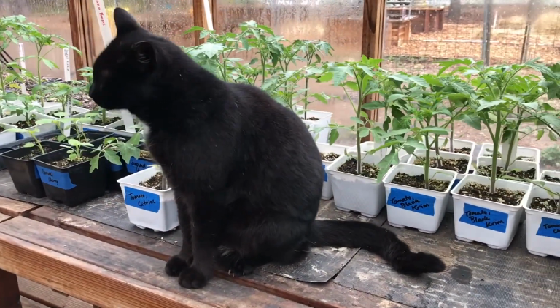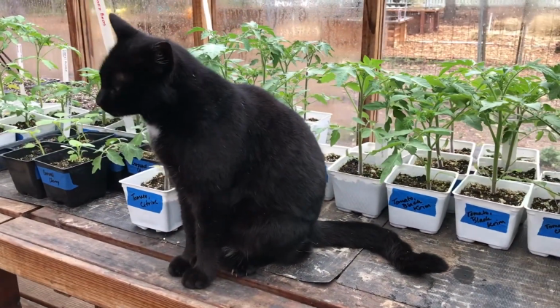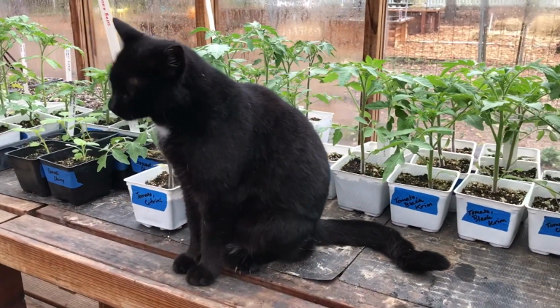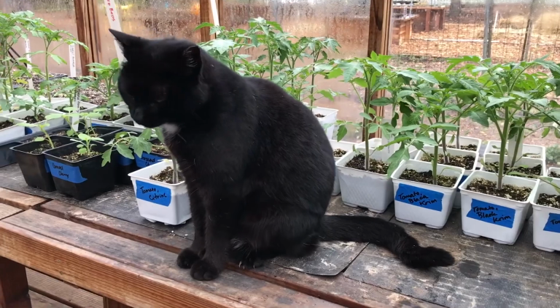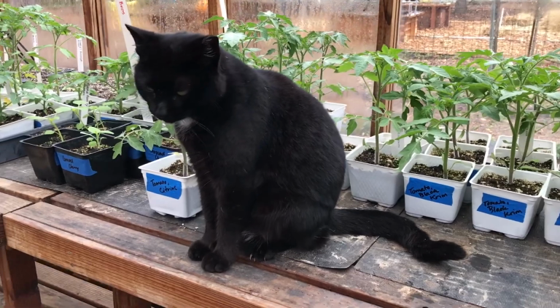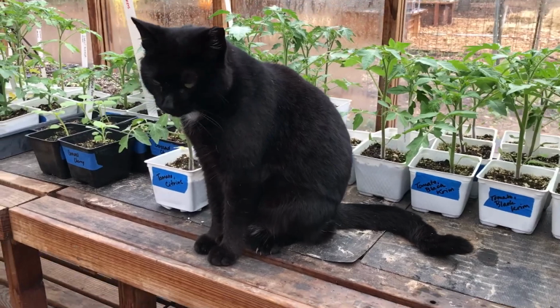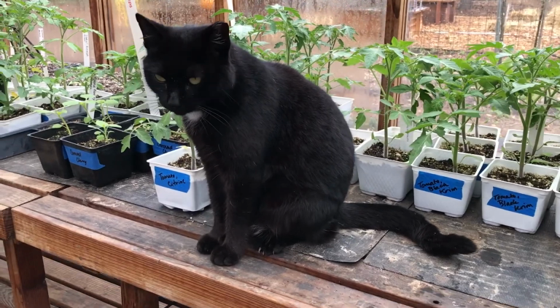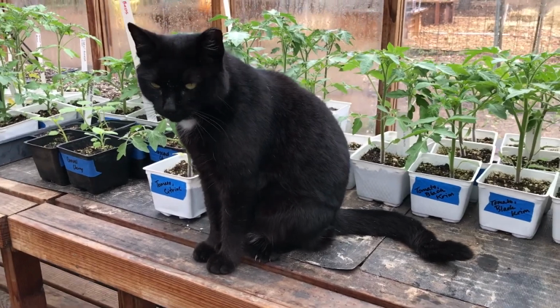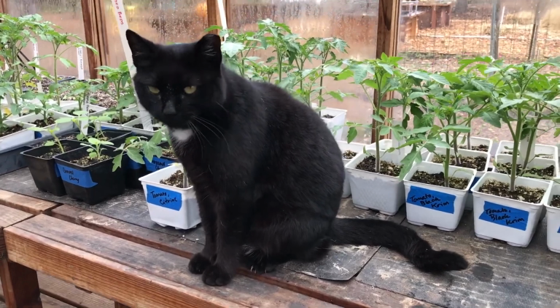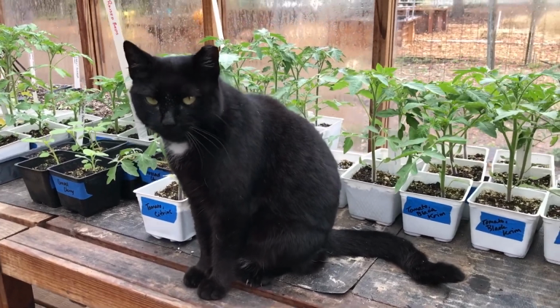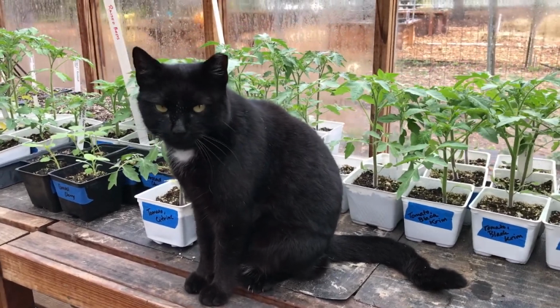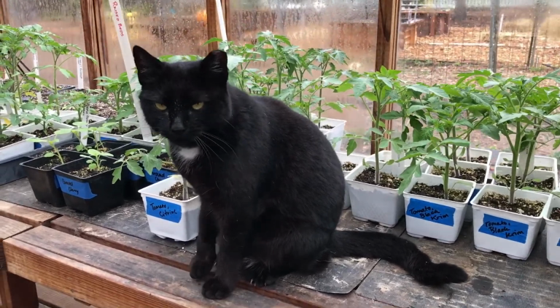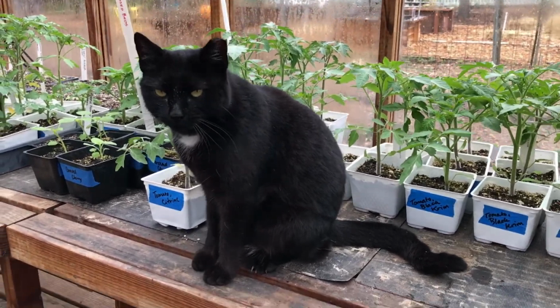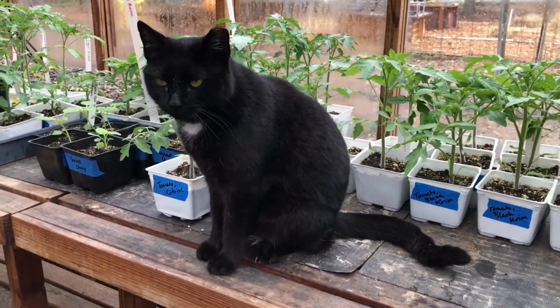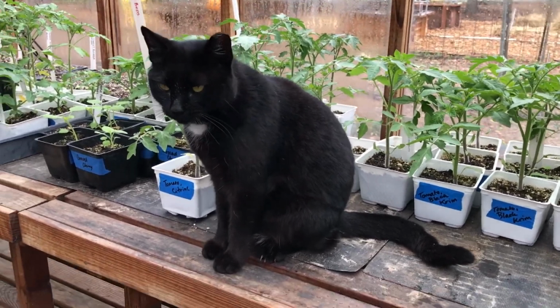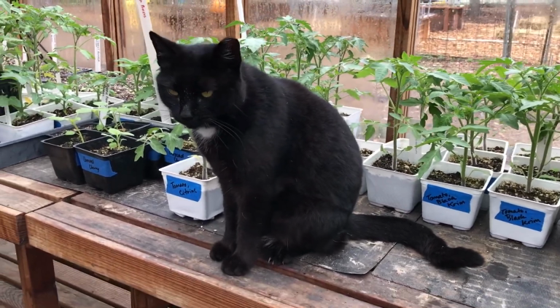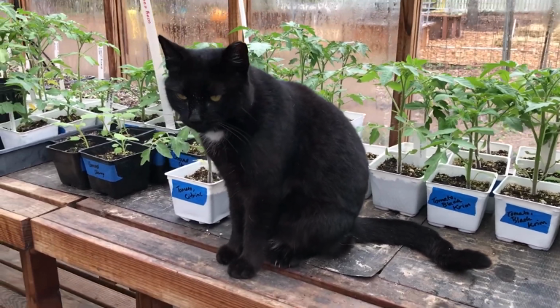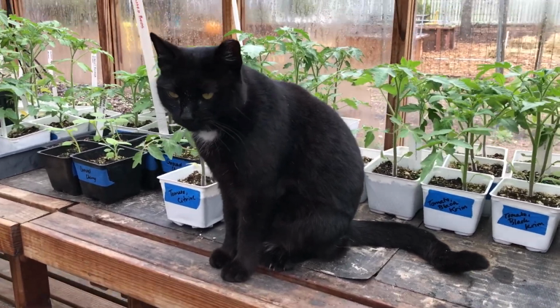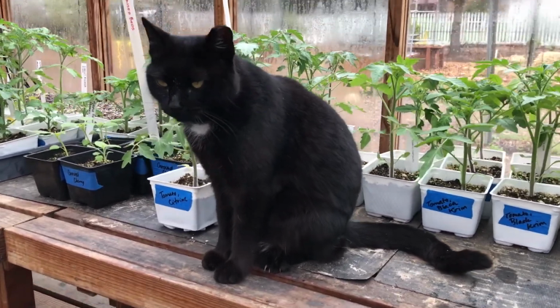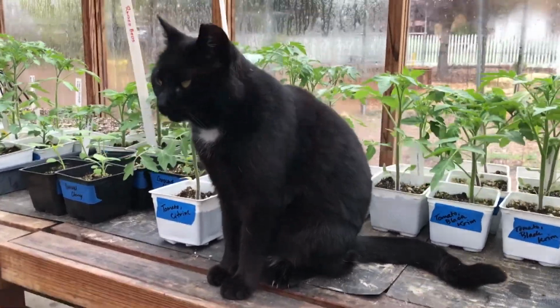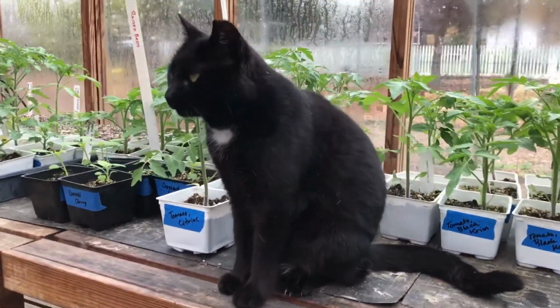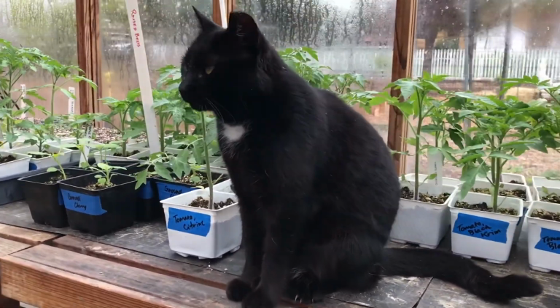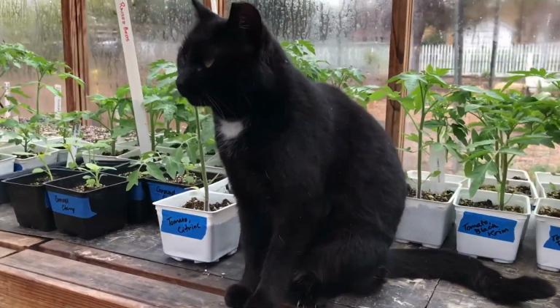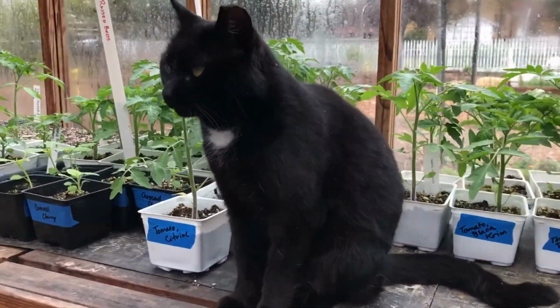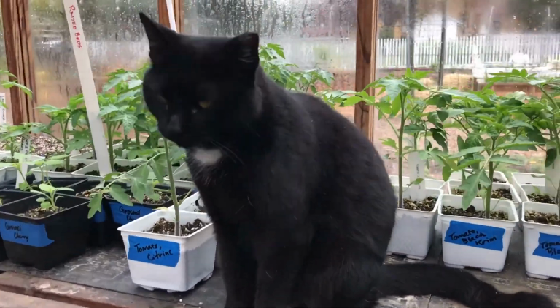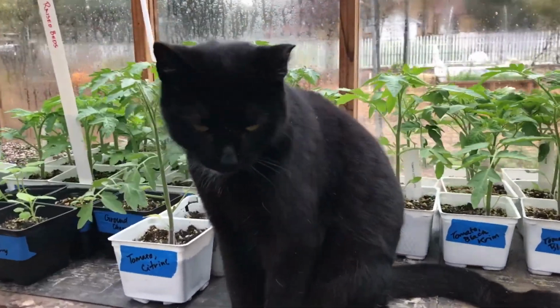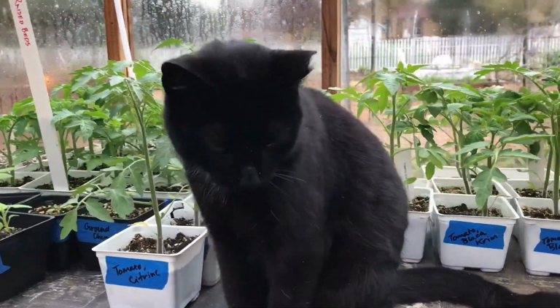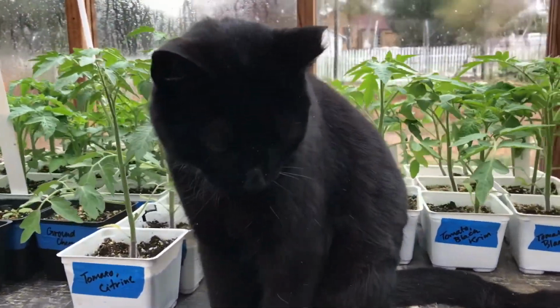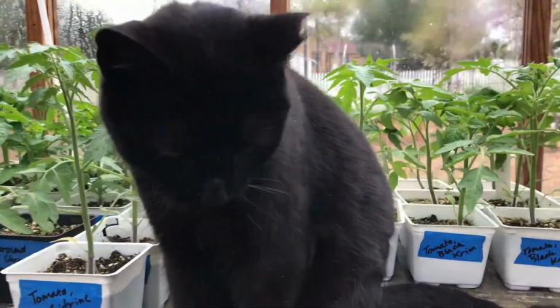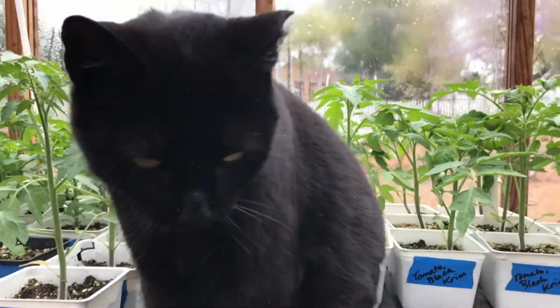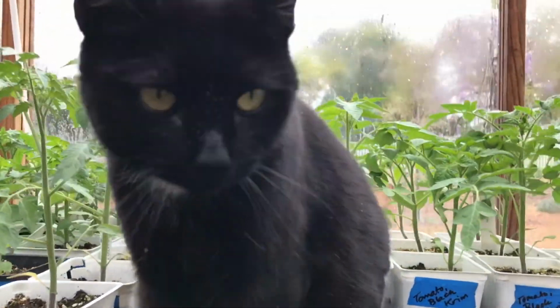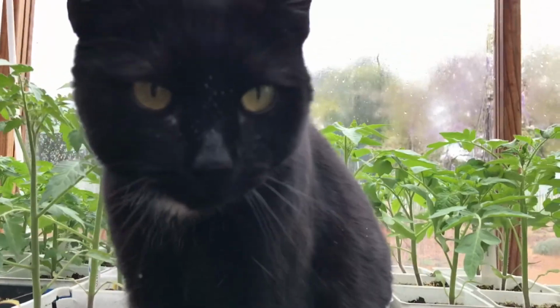Okay, that's it for the garden. Shadow says have a wonderful day and we'll see you soon.